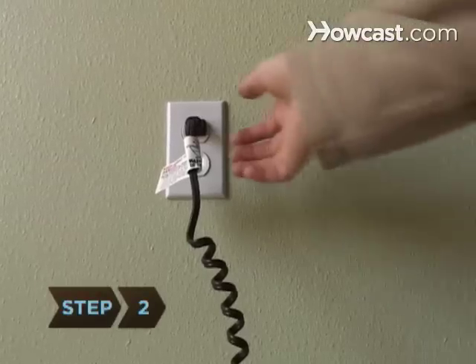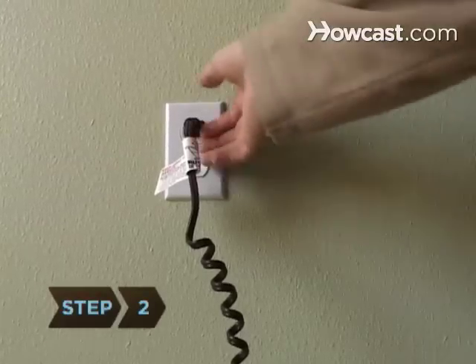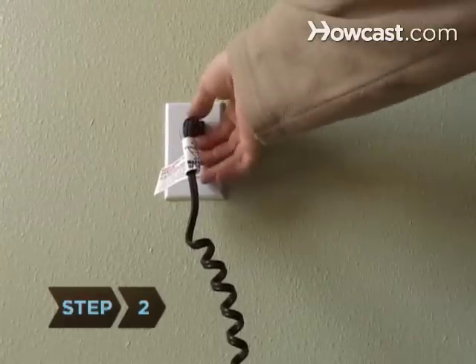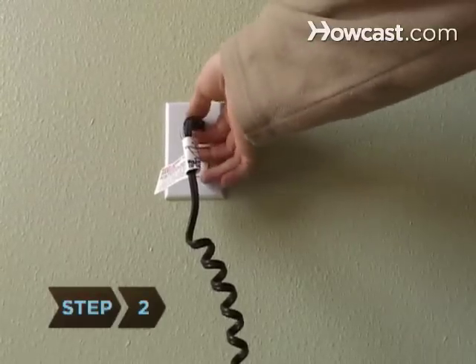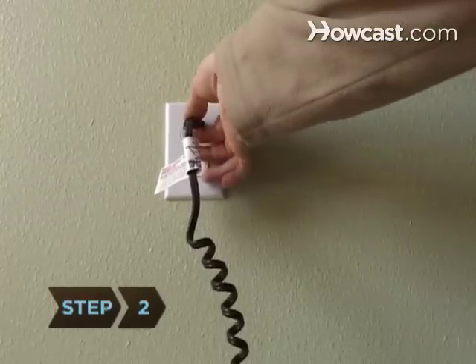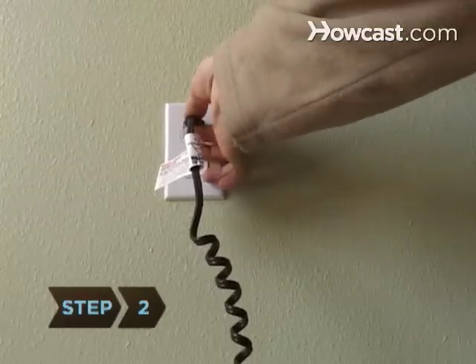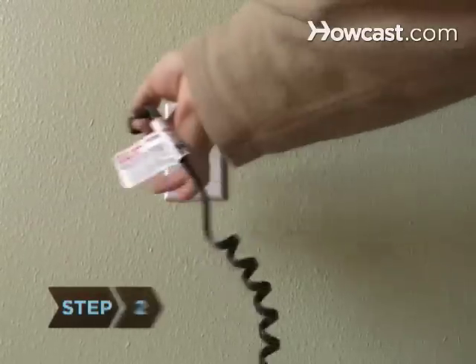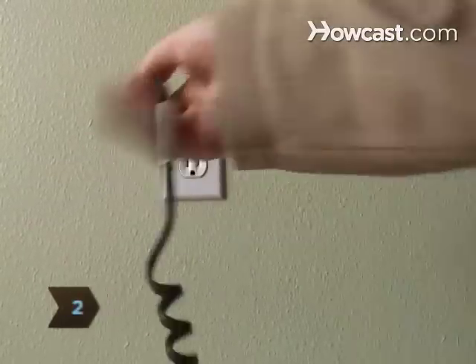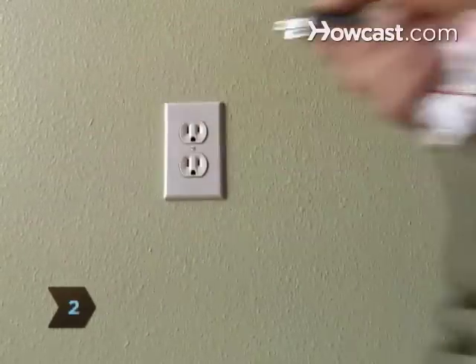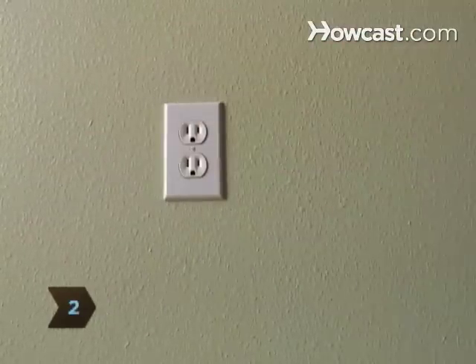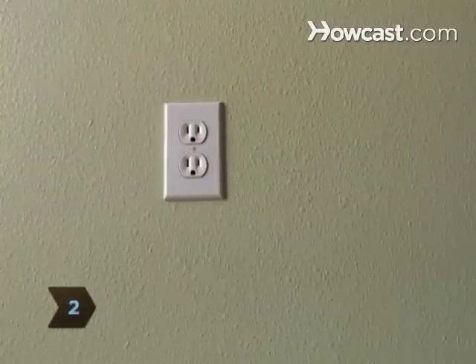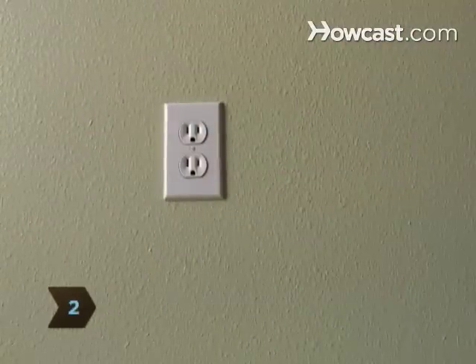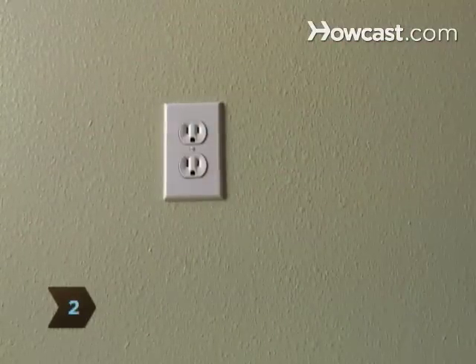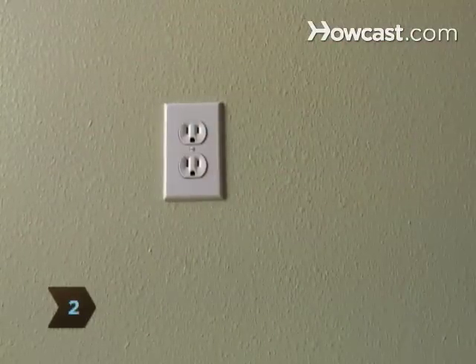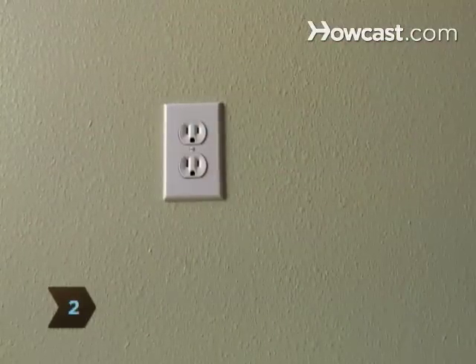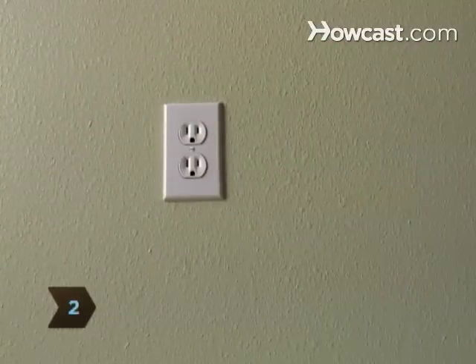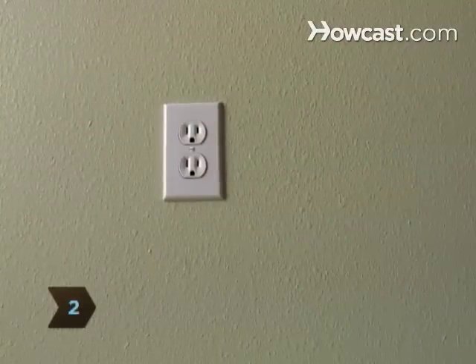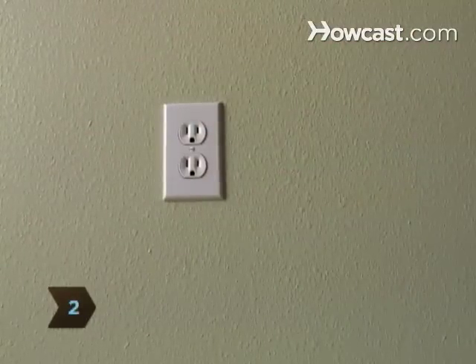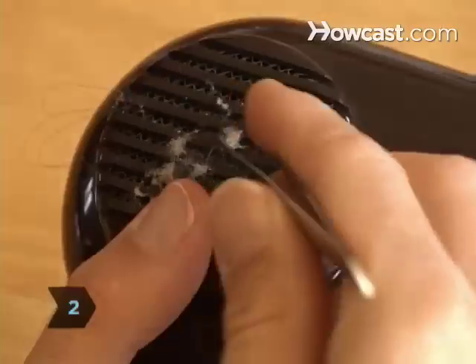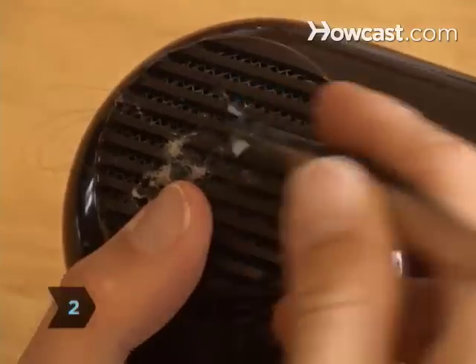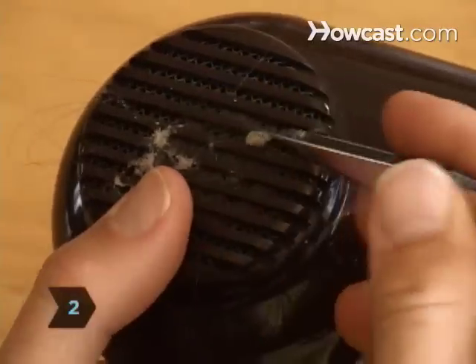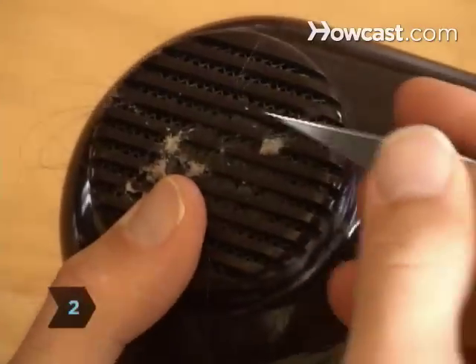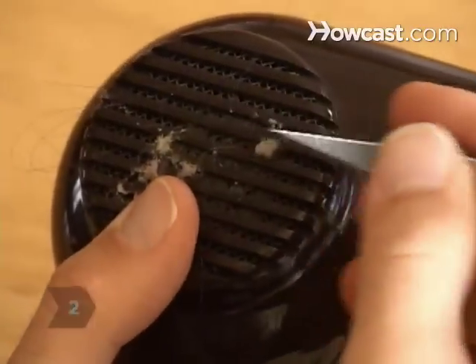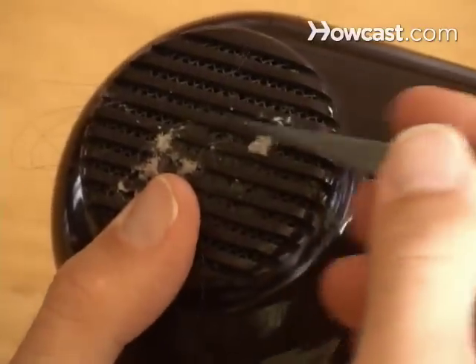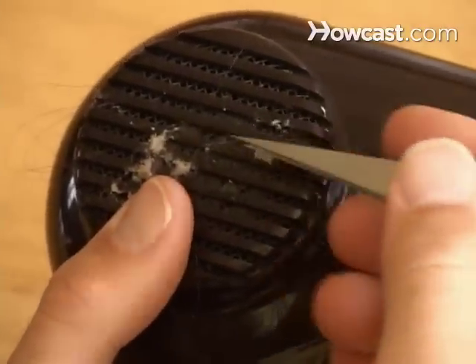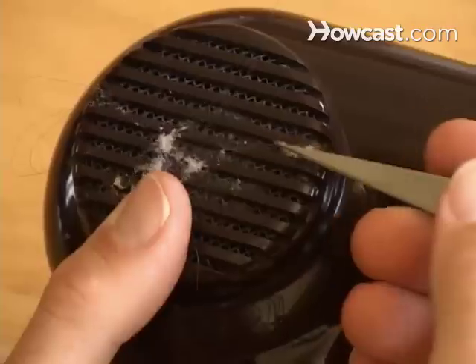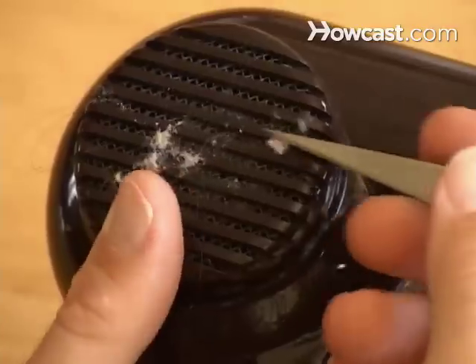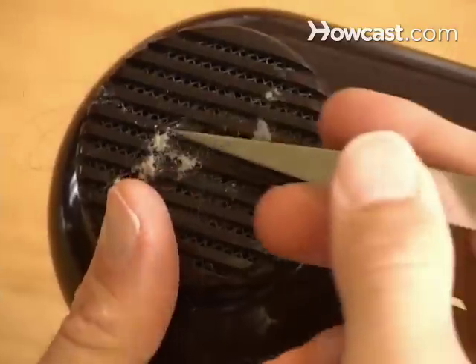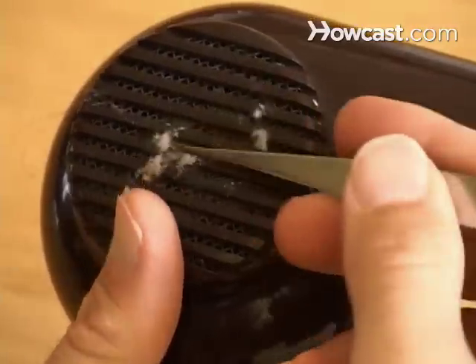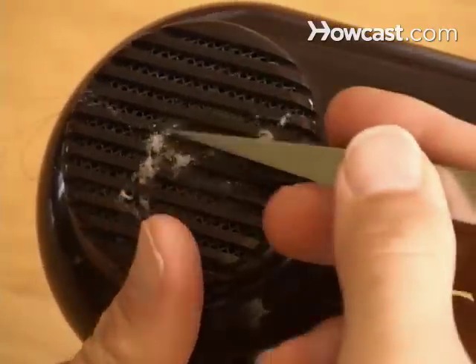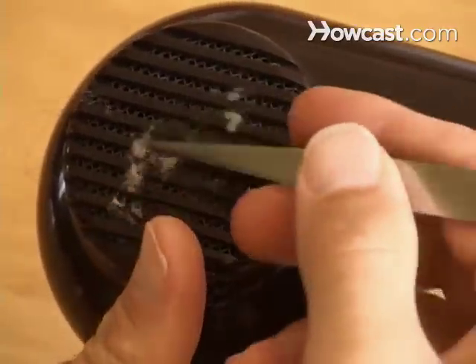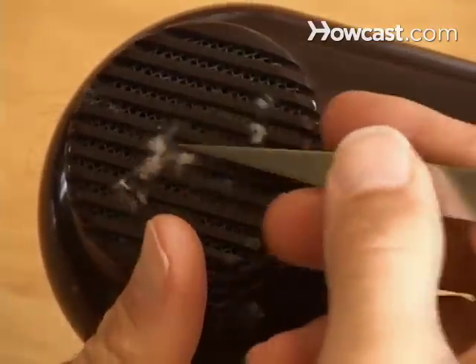Step 2: Unplug your hair dryer. Inspect the front and back grills. Remove any visible lint or hair with tweezers.